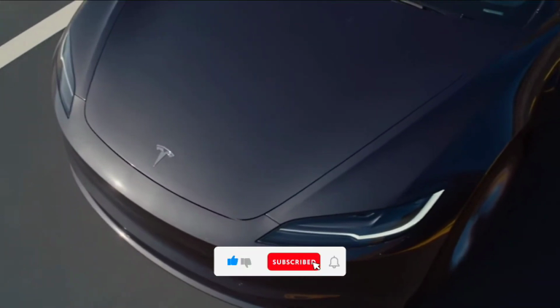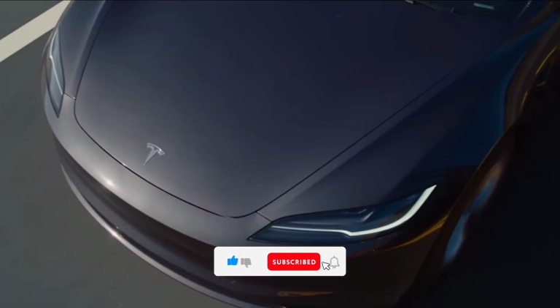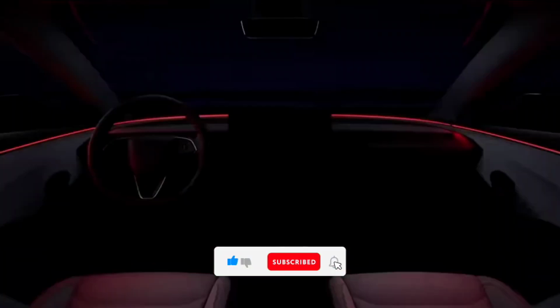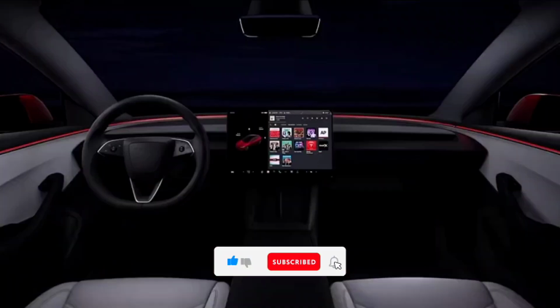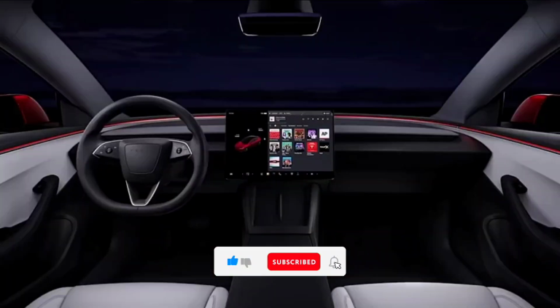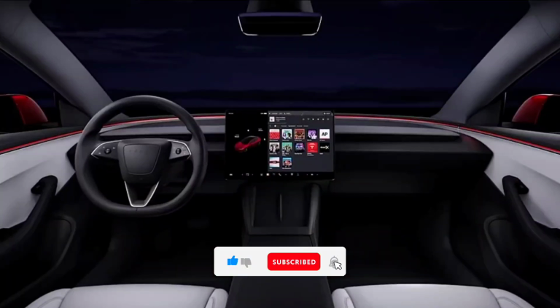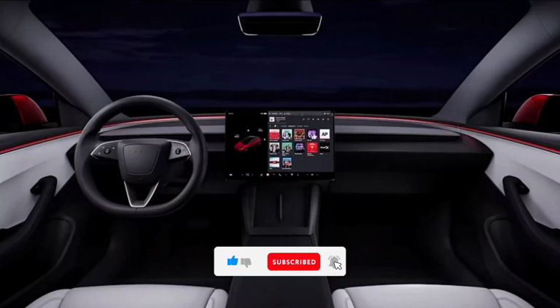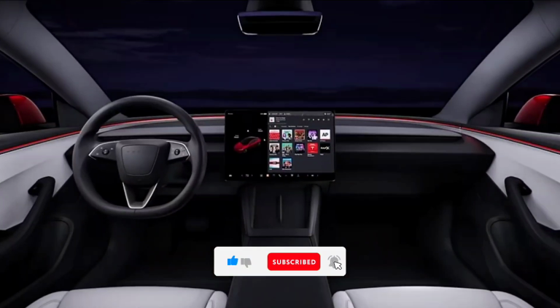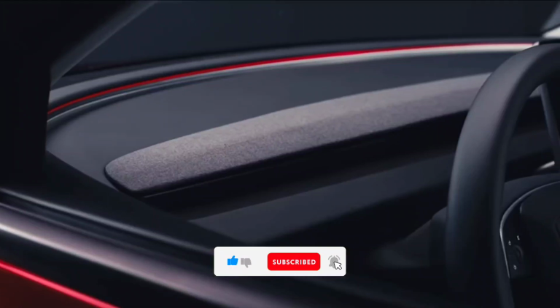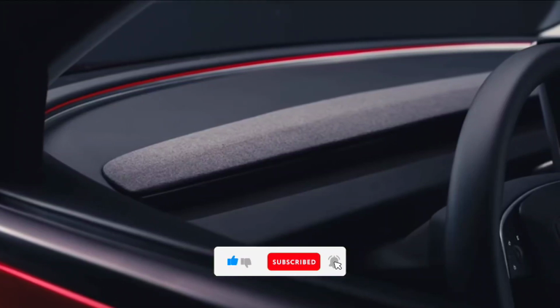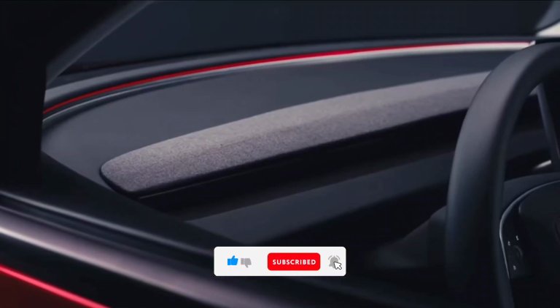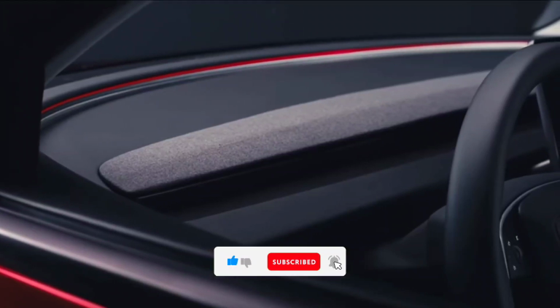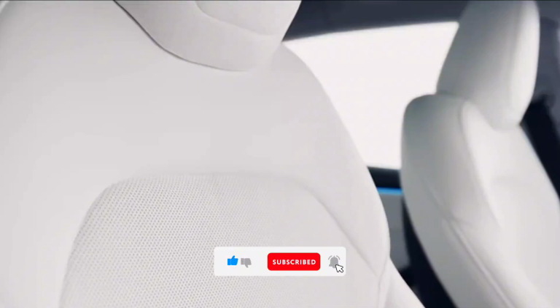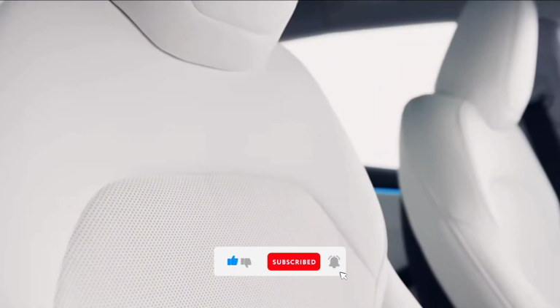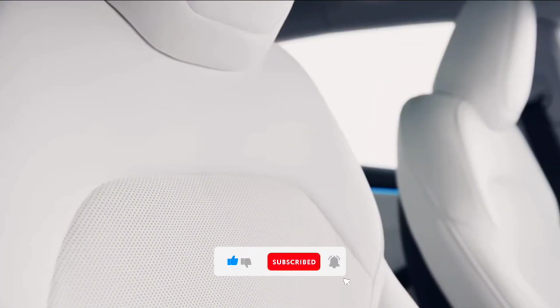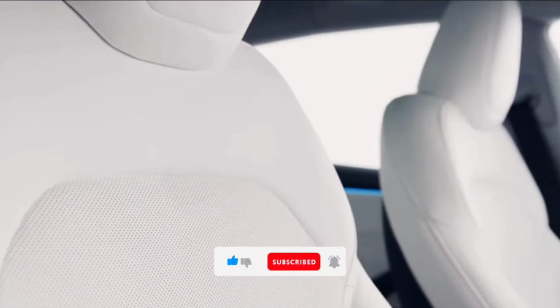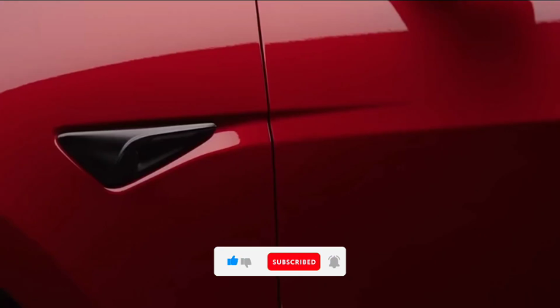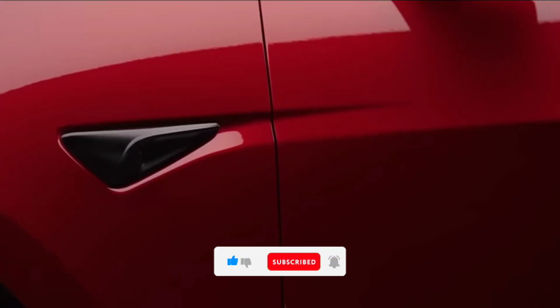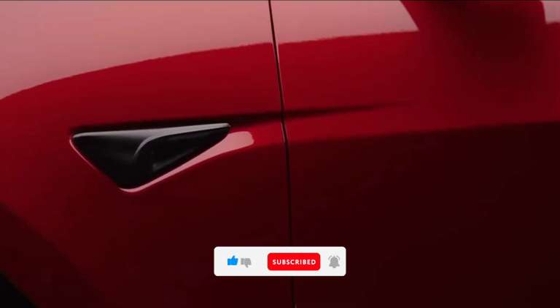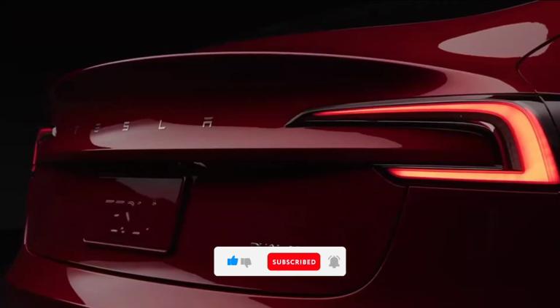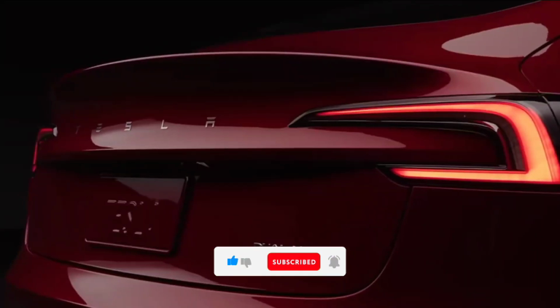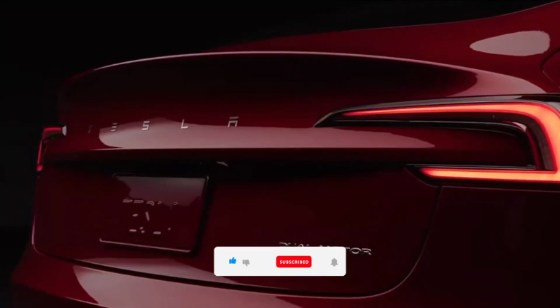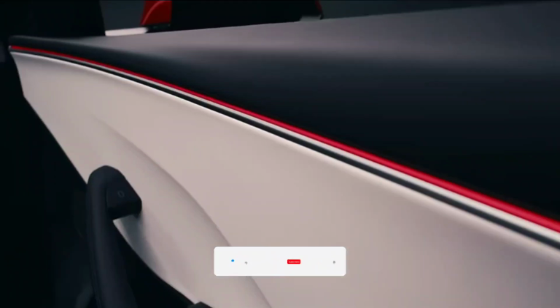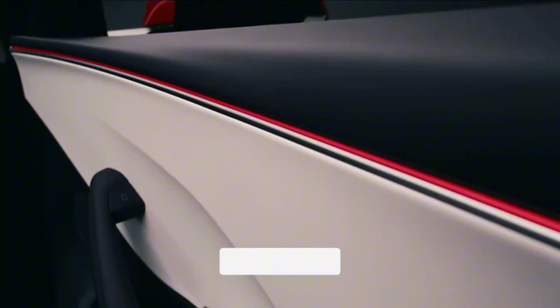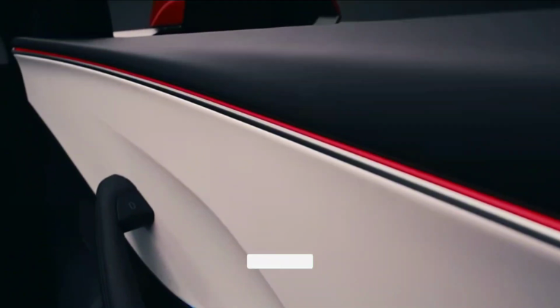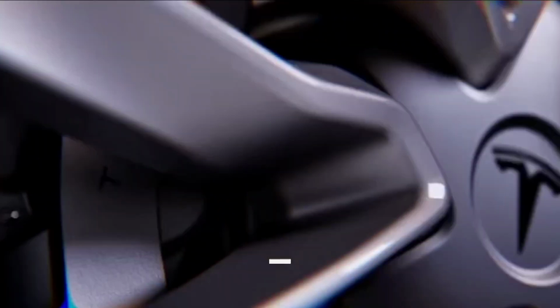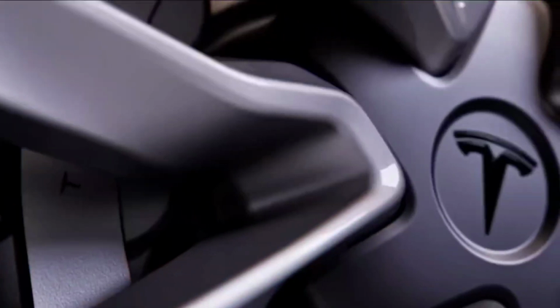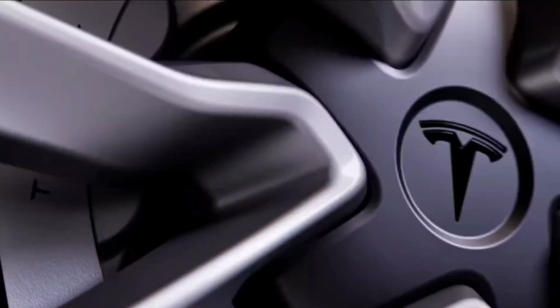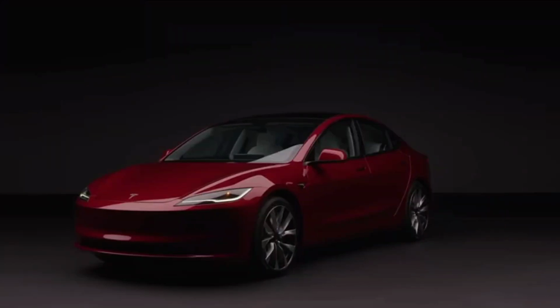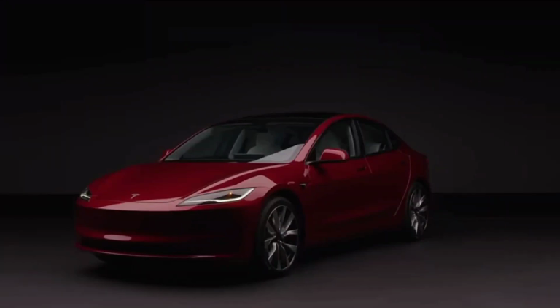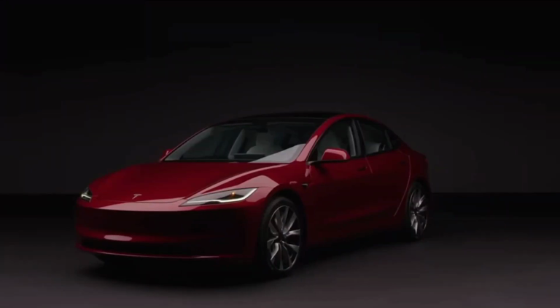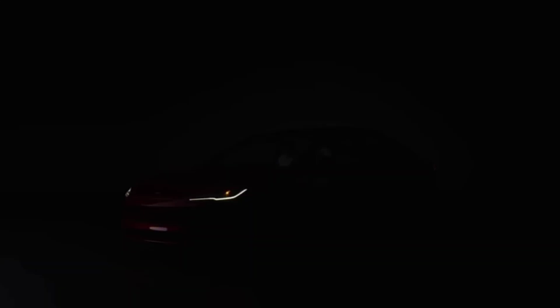Stay tuned by subscribing to the channel for more in-depth reviews of the latest cars. Safe driving, everyone!